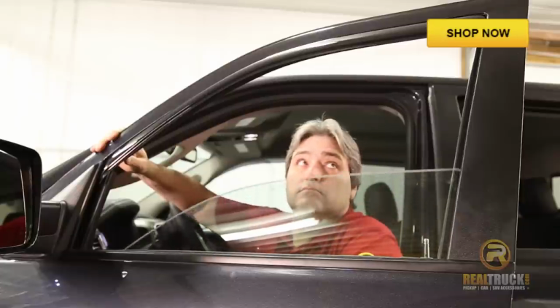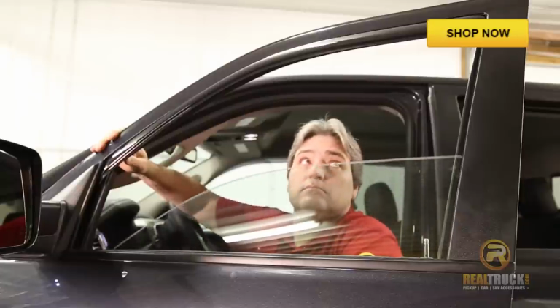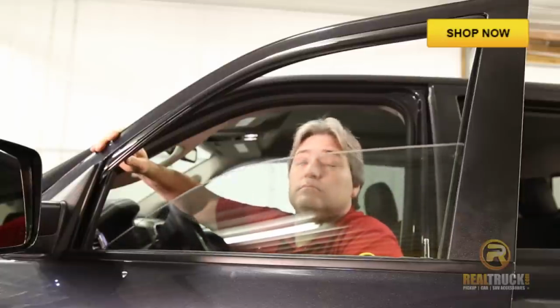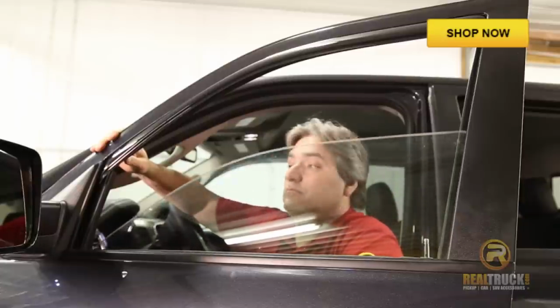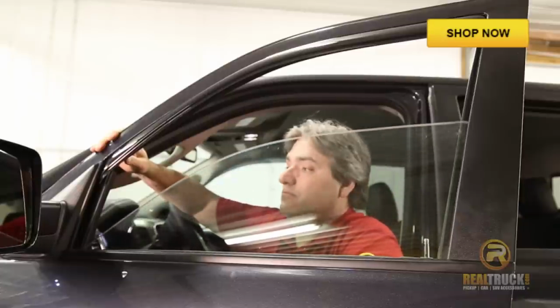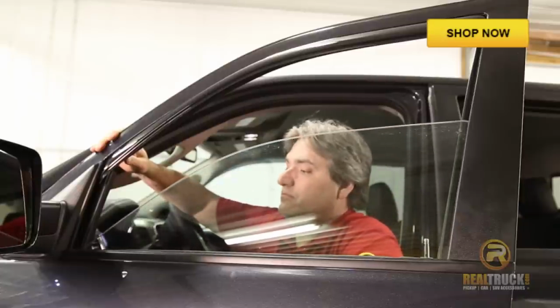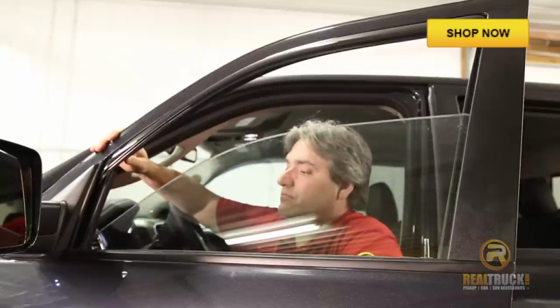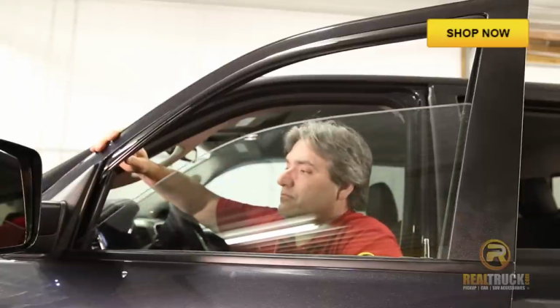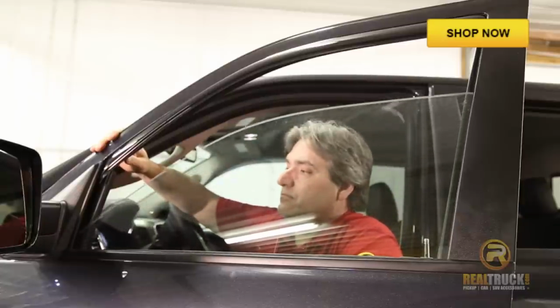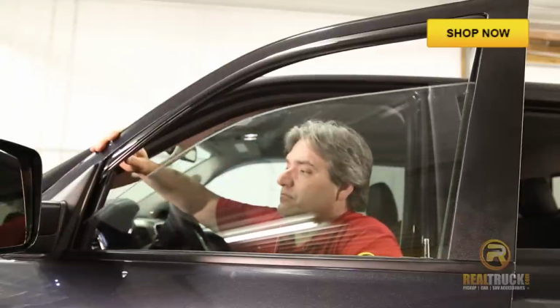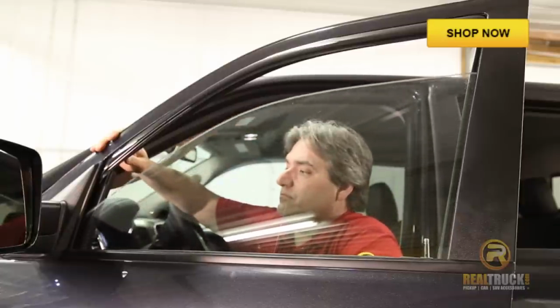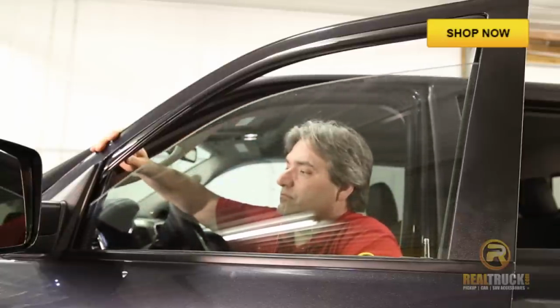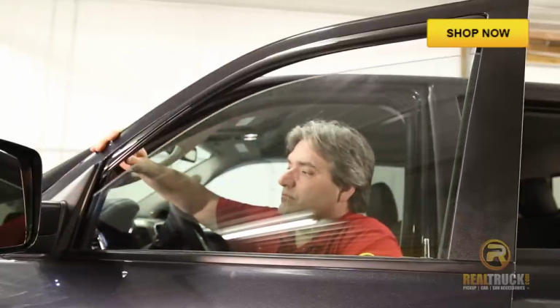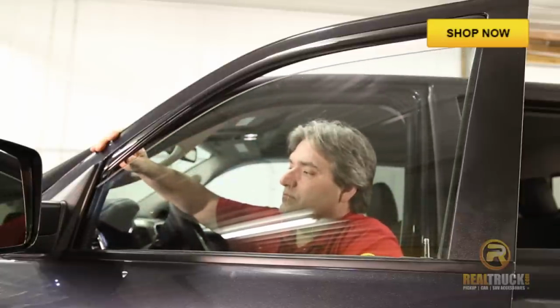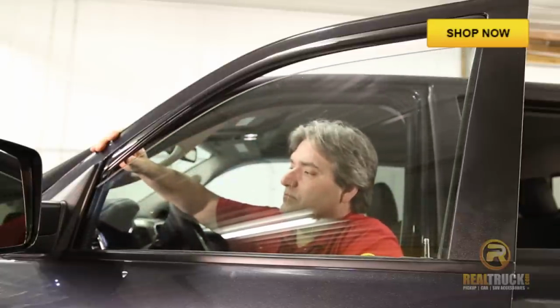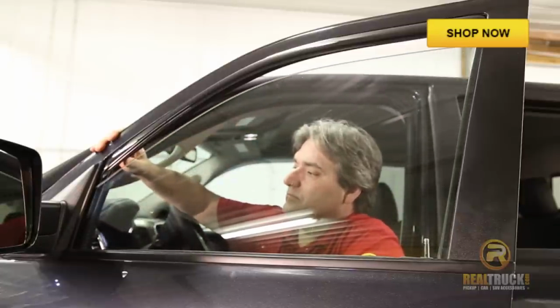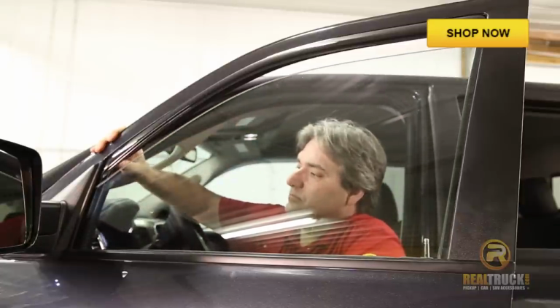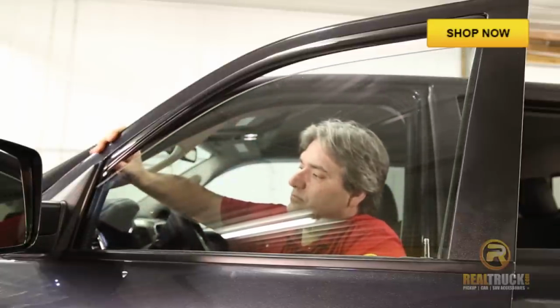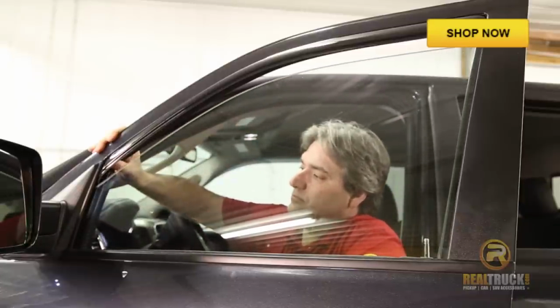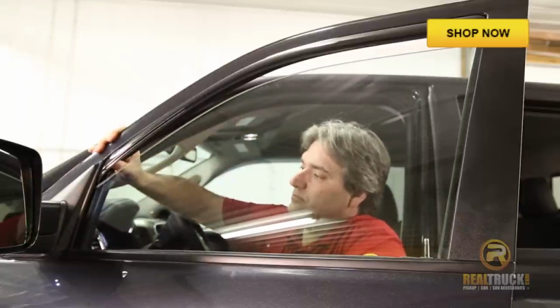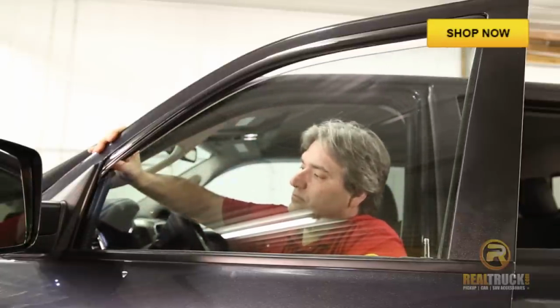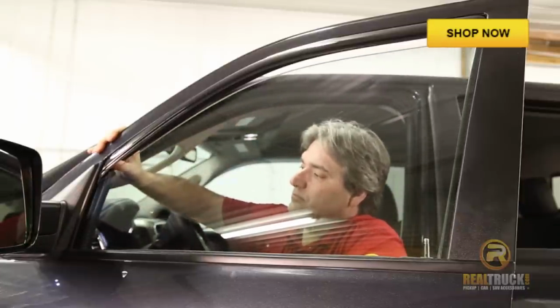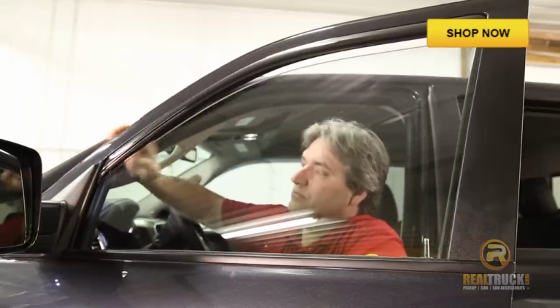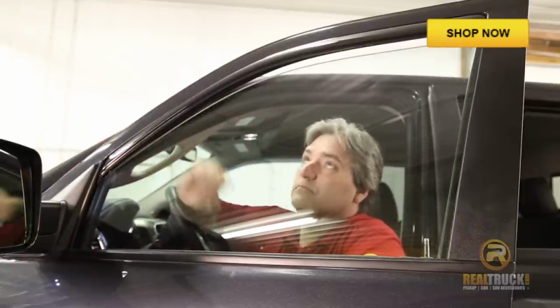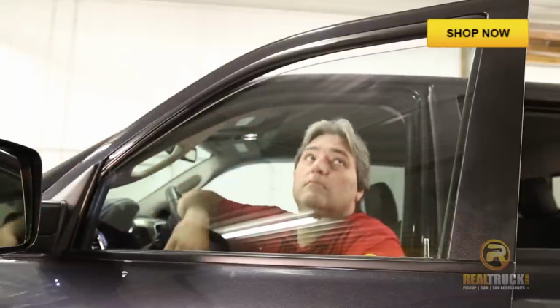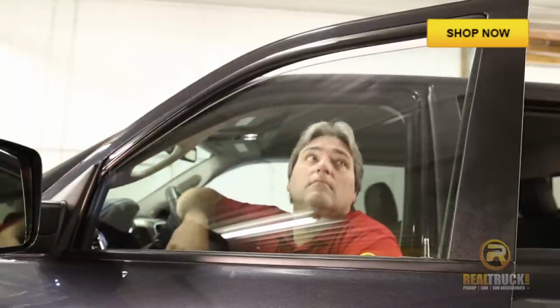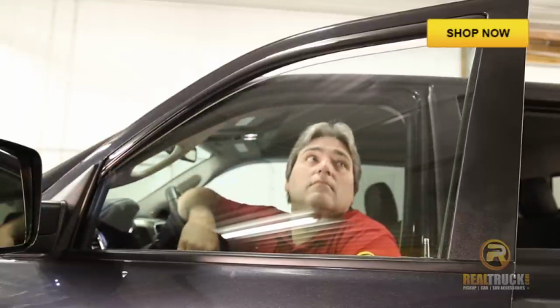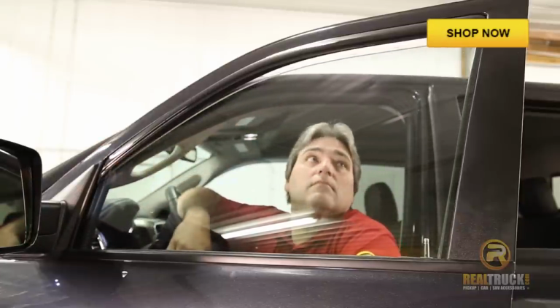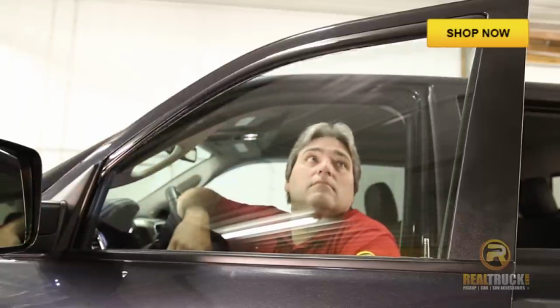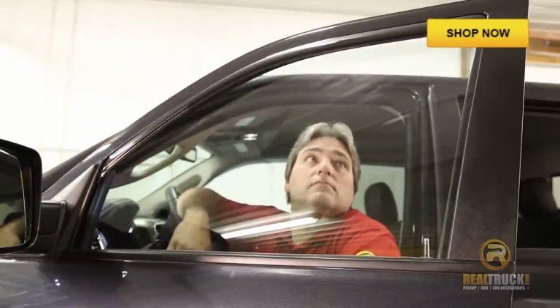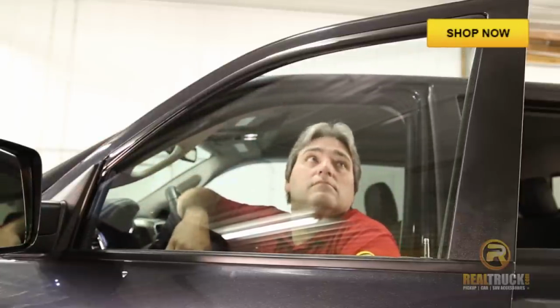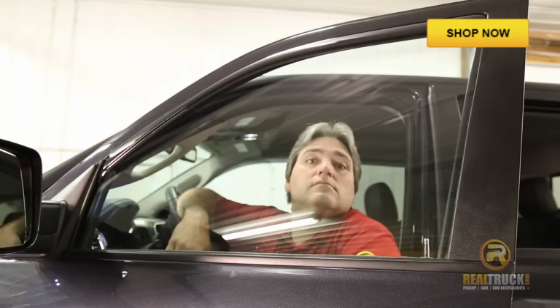Go ahead and roll the window up, make sure that everything is going to work properly and to help set the visor.